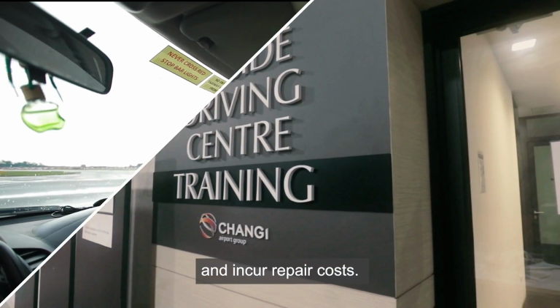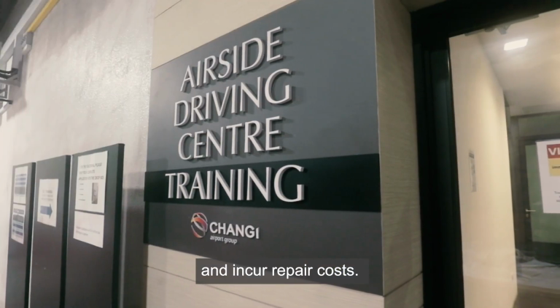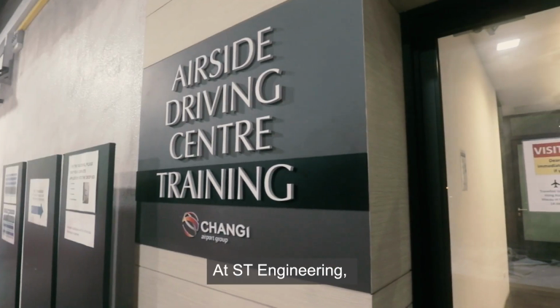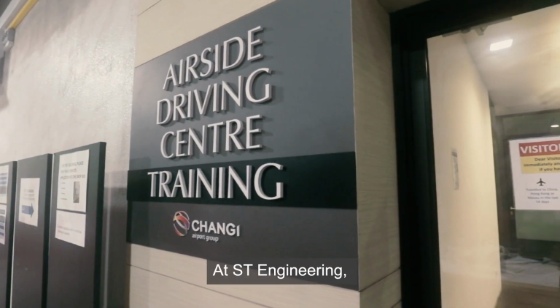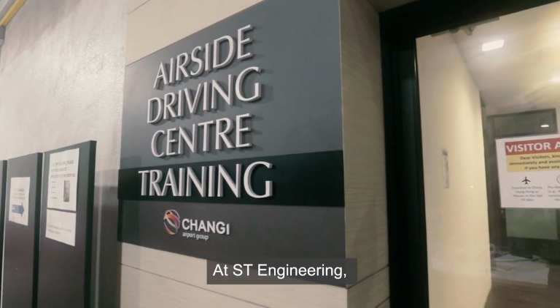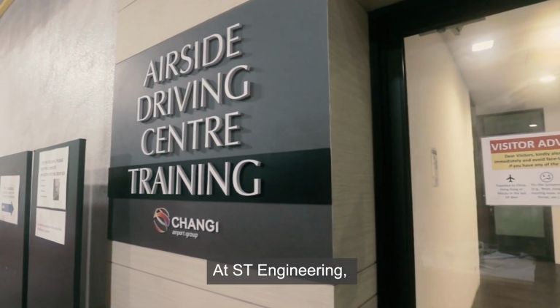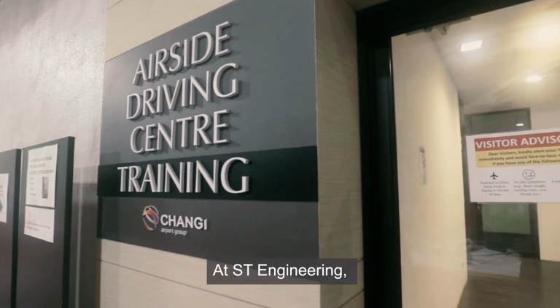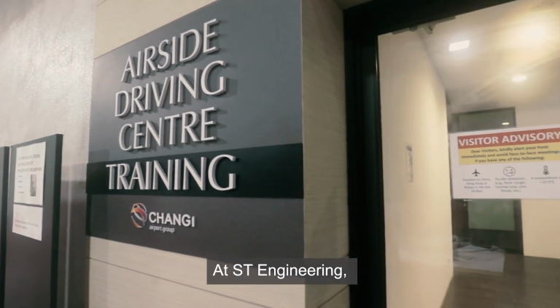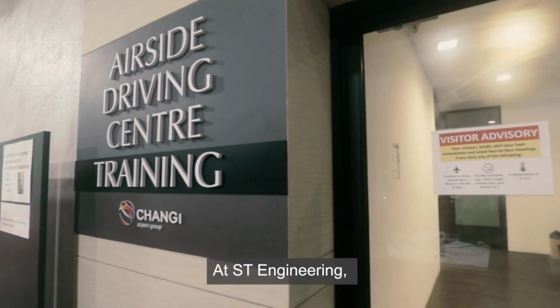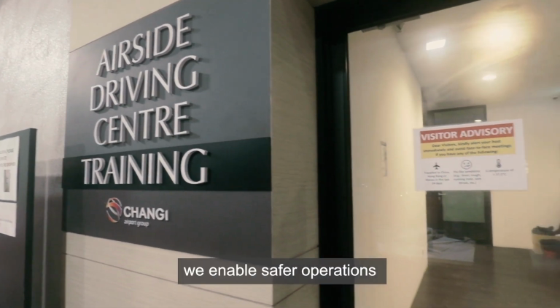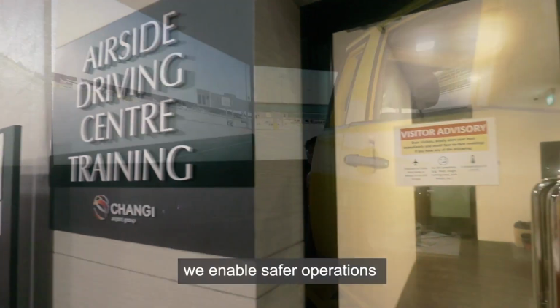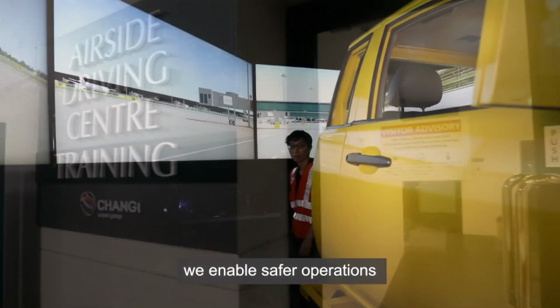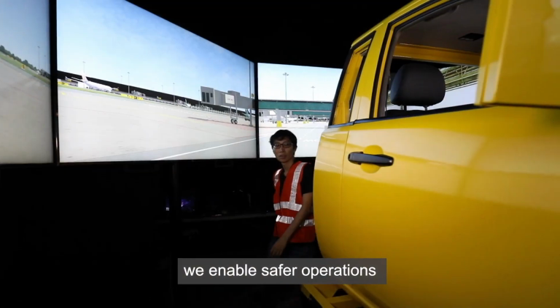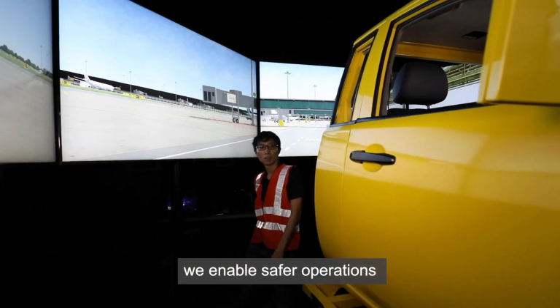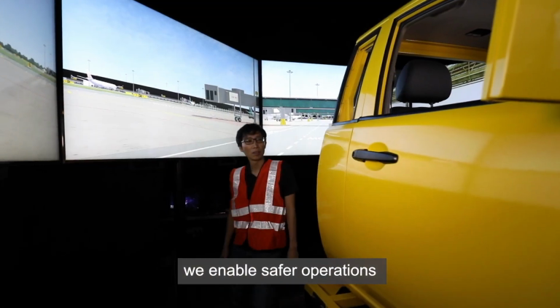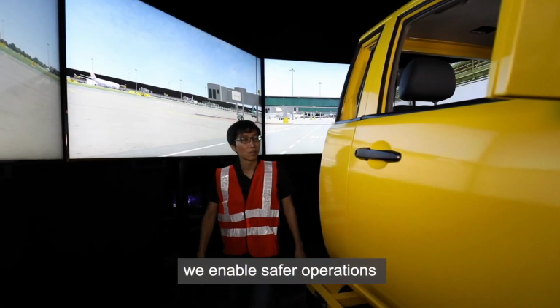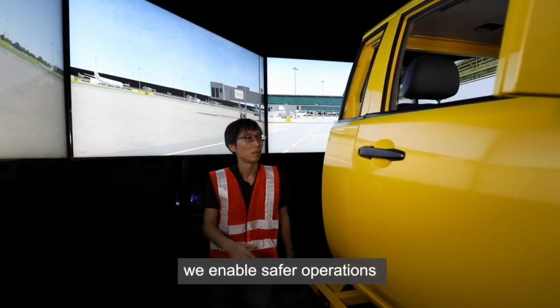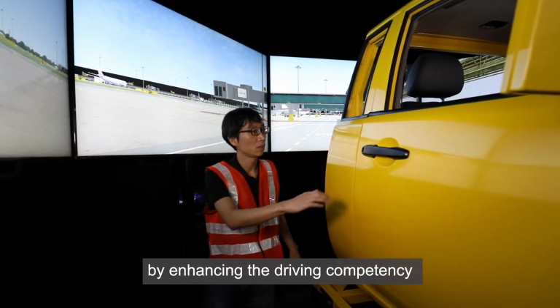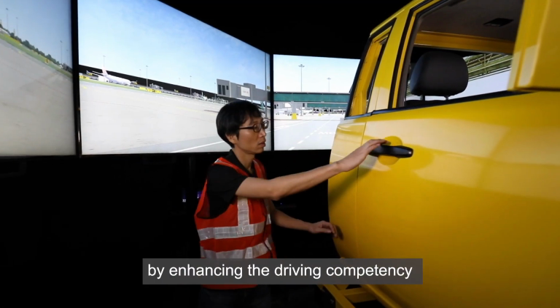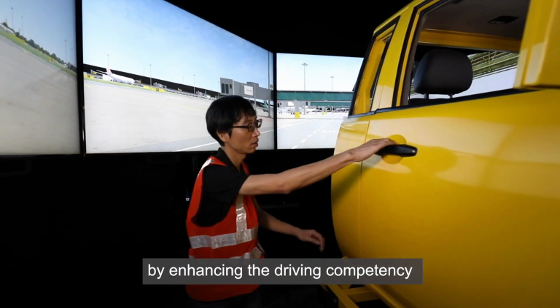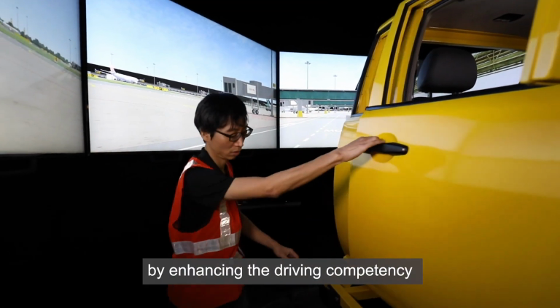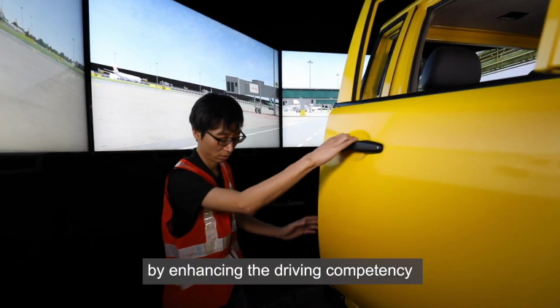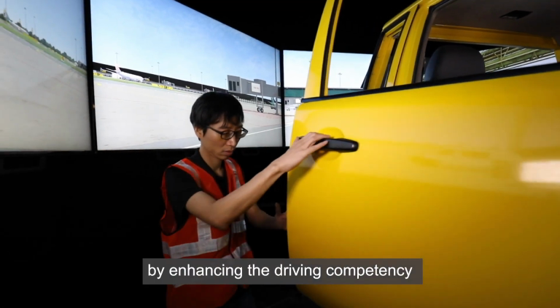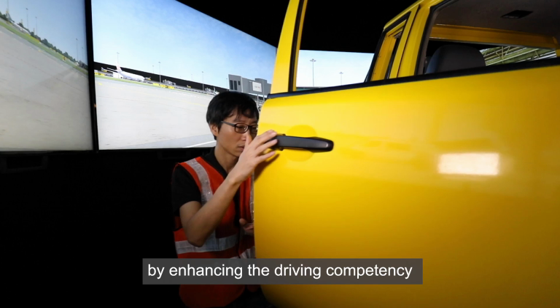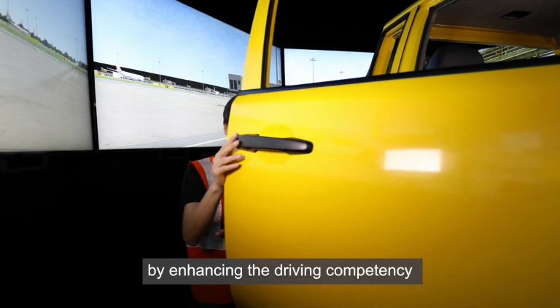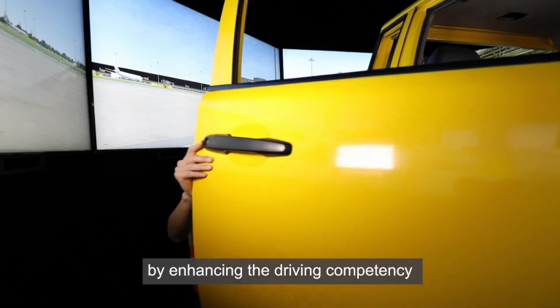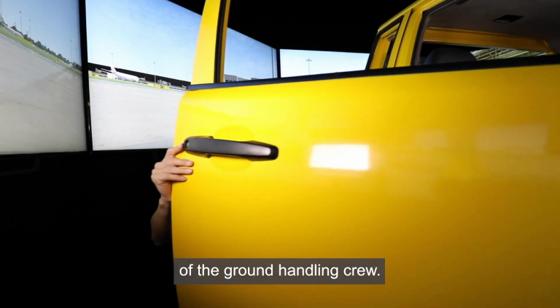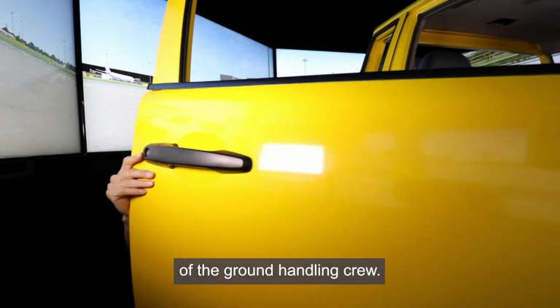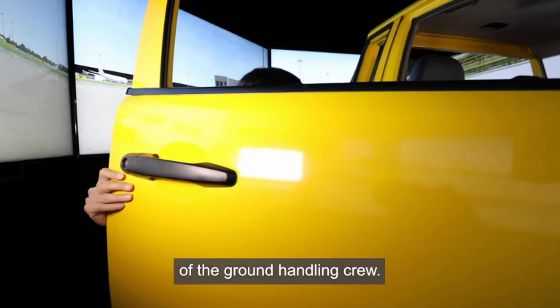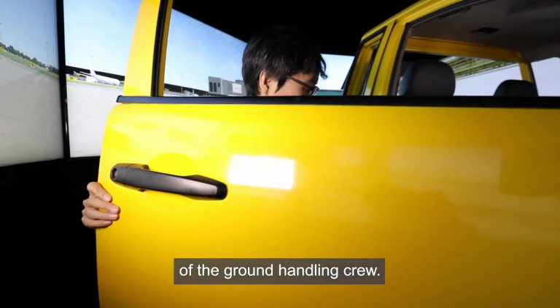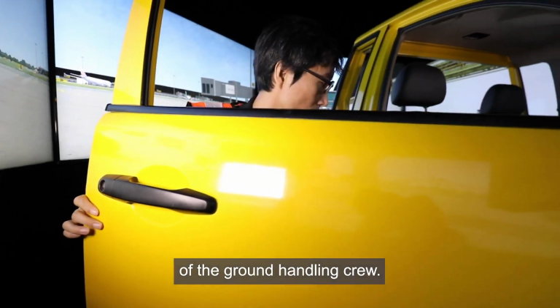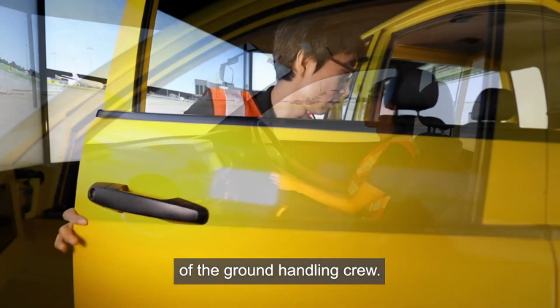At ST Engineering, we enable safer operations by enhancing the driving competency of the ground handling crew.